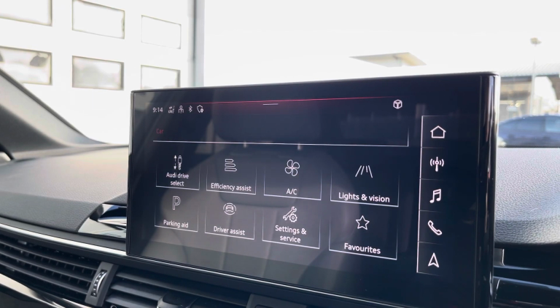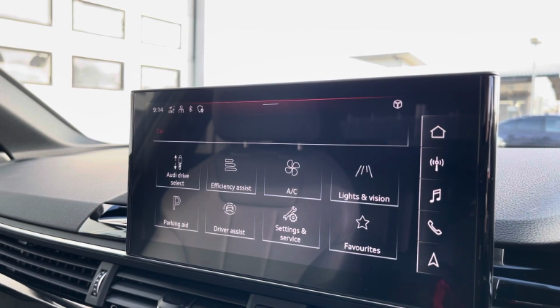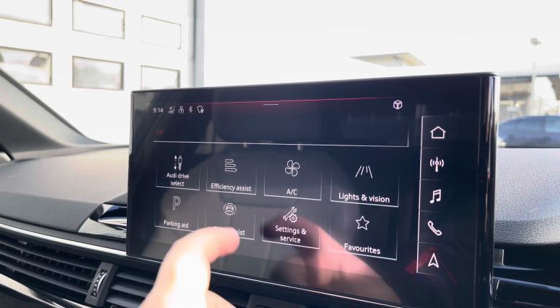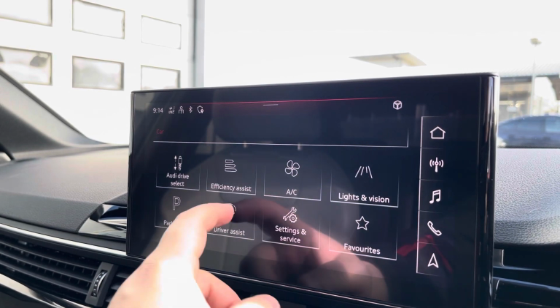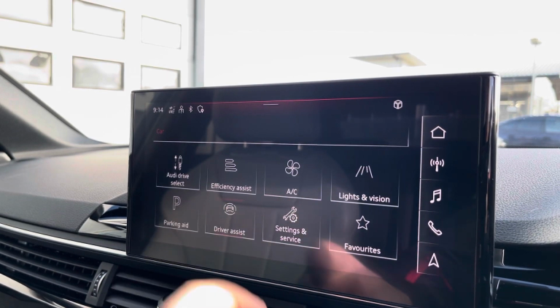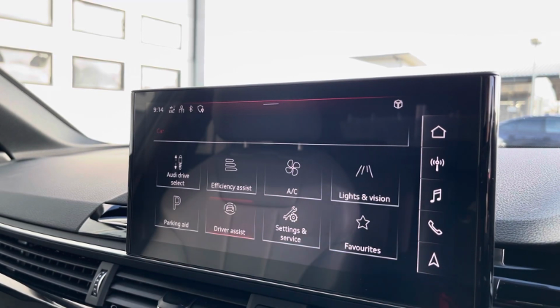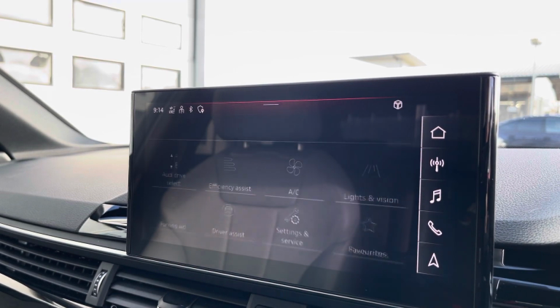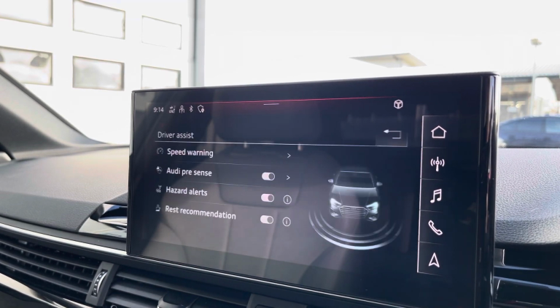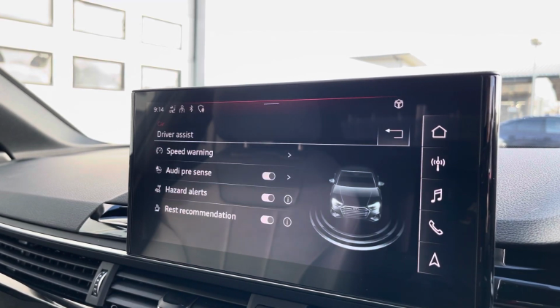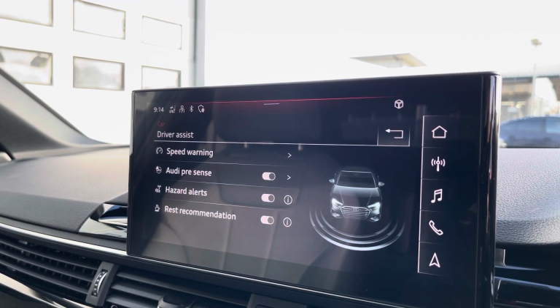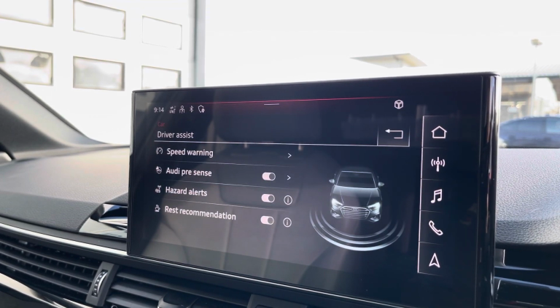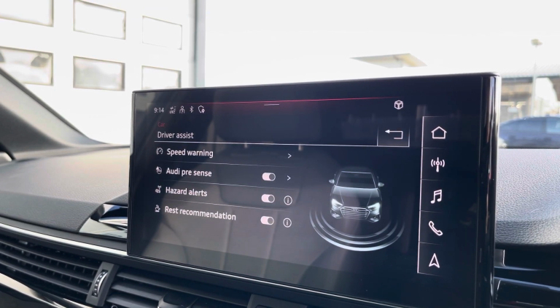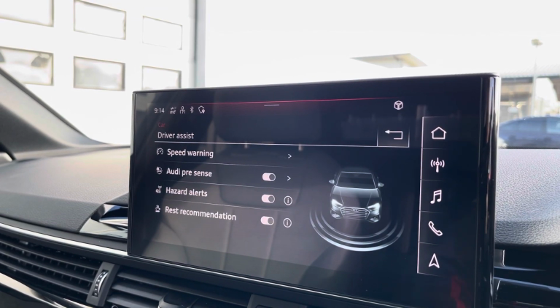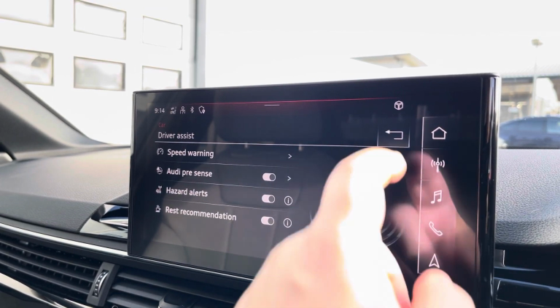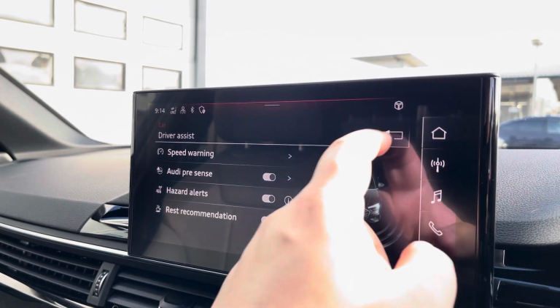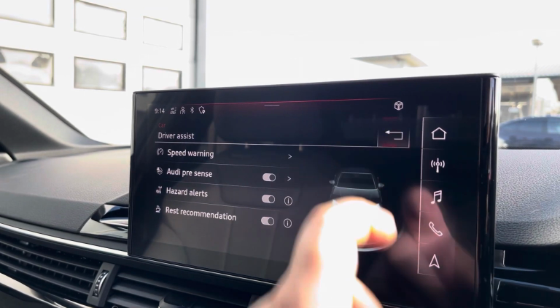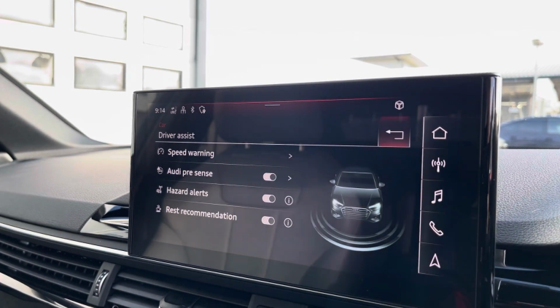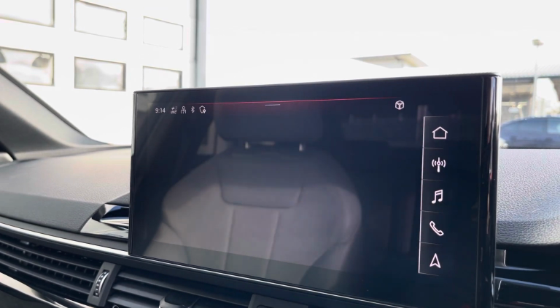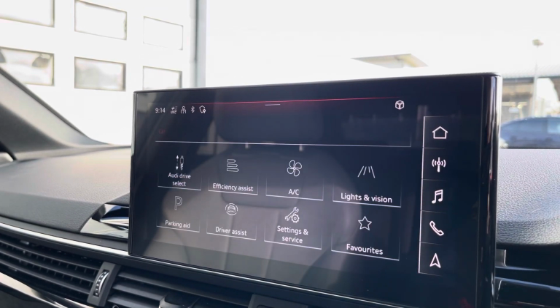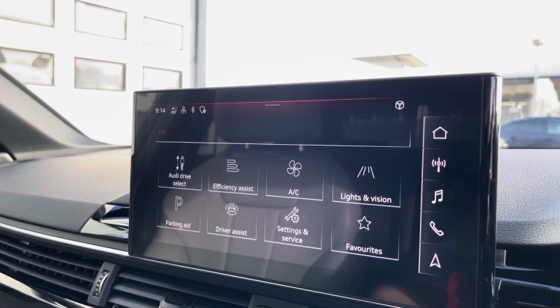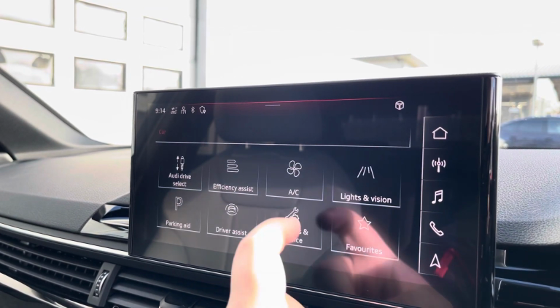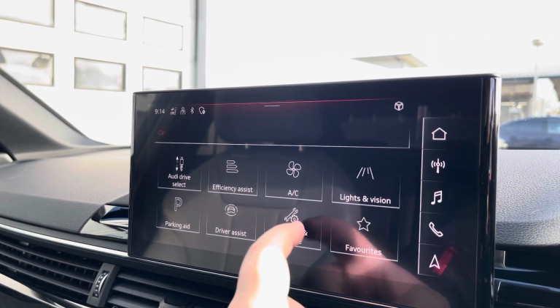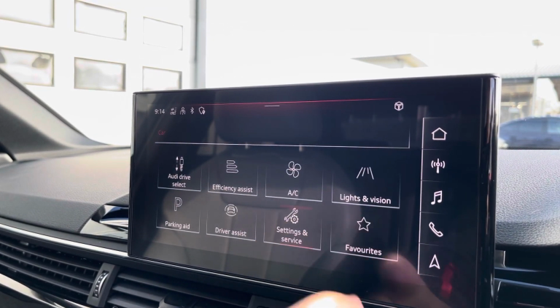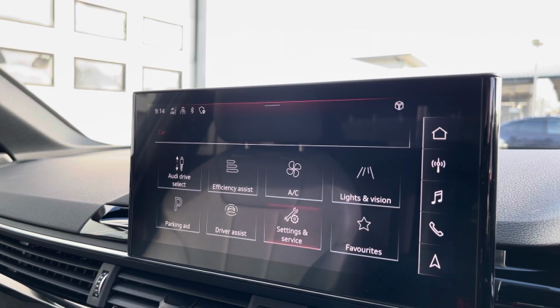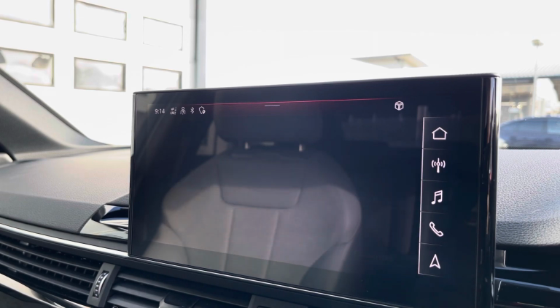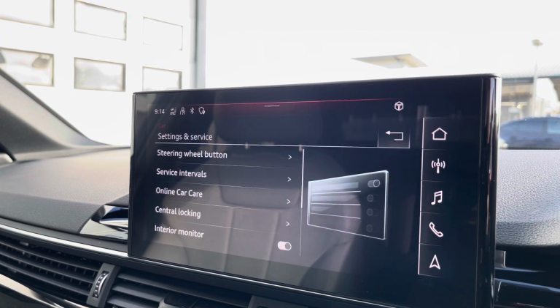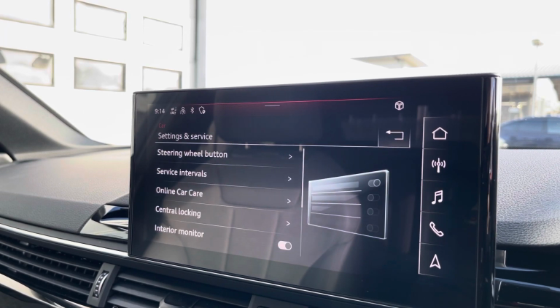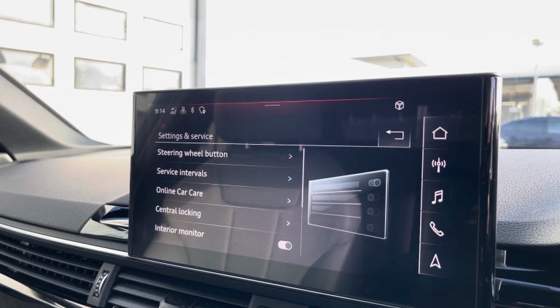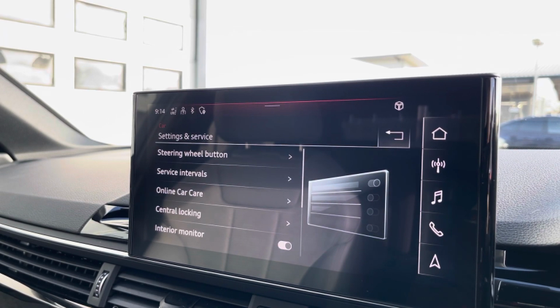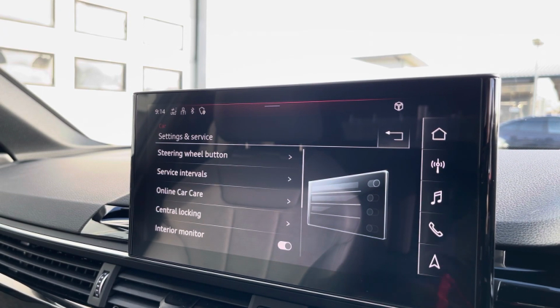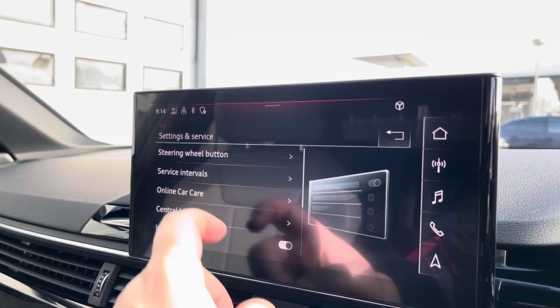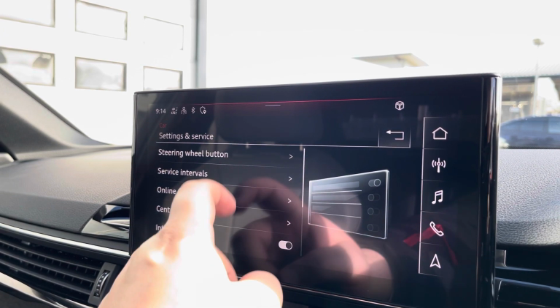Here we also have the driver assist, which can be adjusted to set your driving preference for any journey, along with settings and service as well.